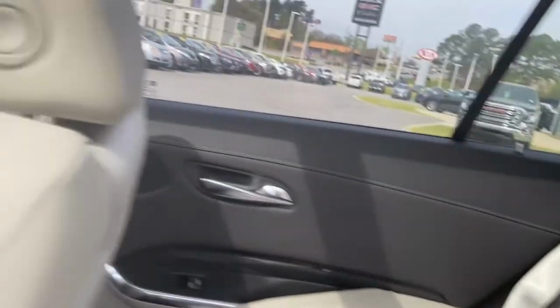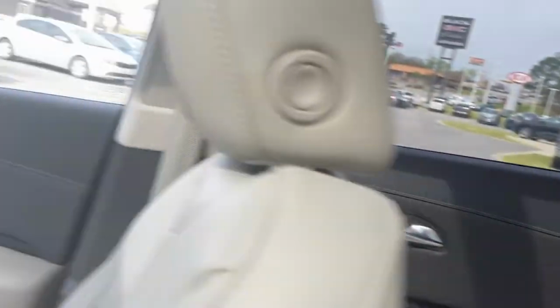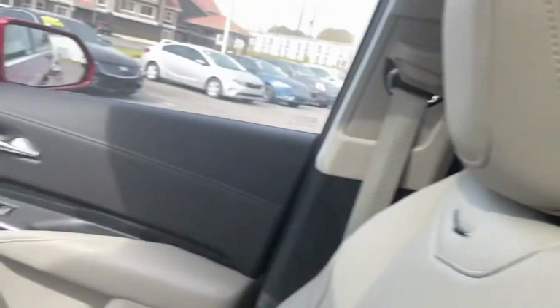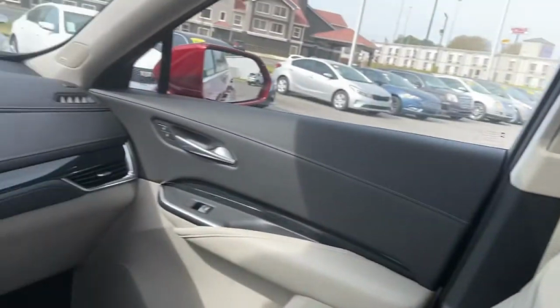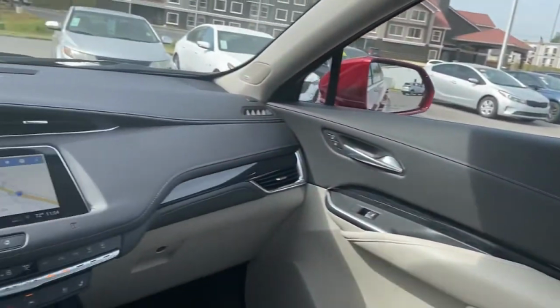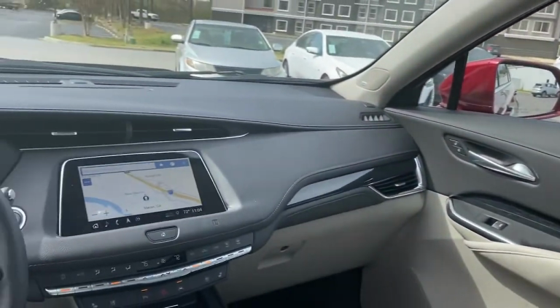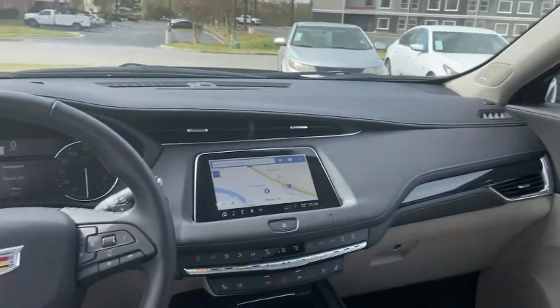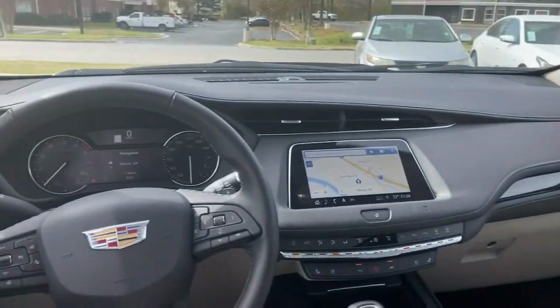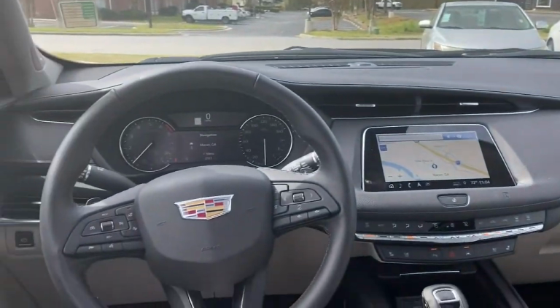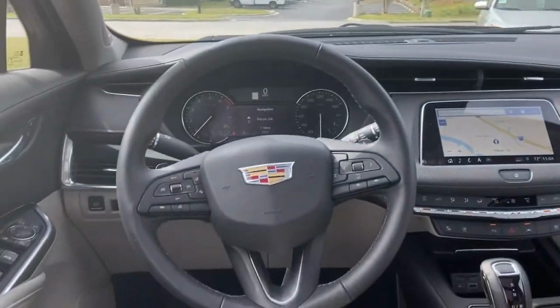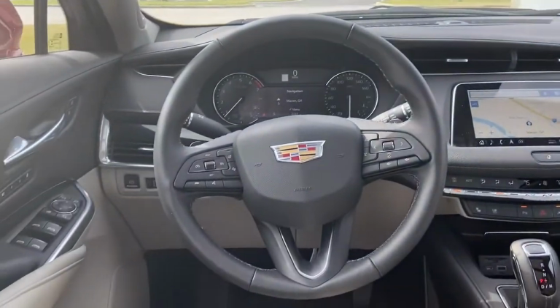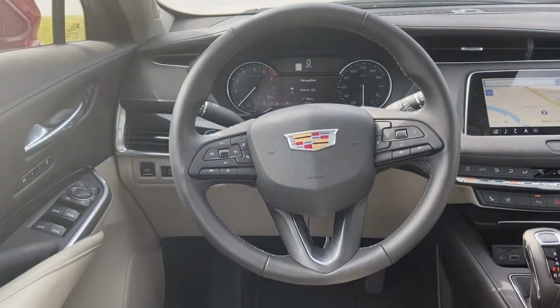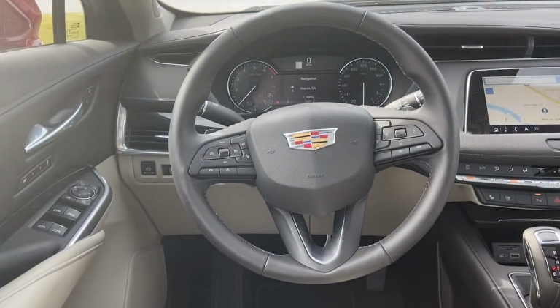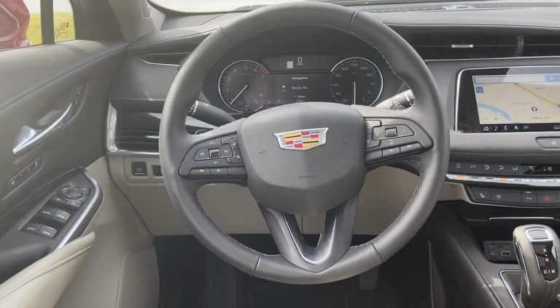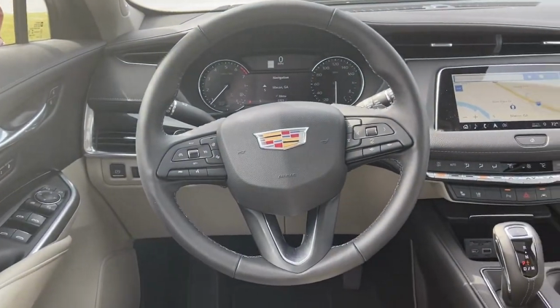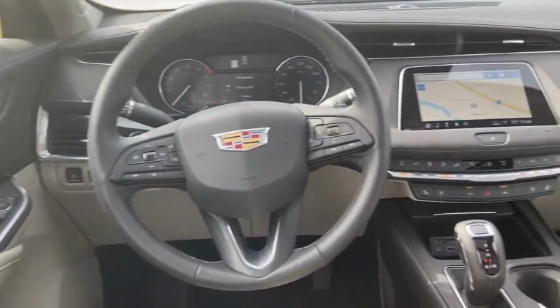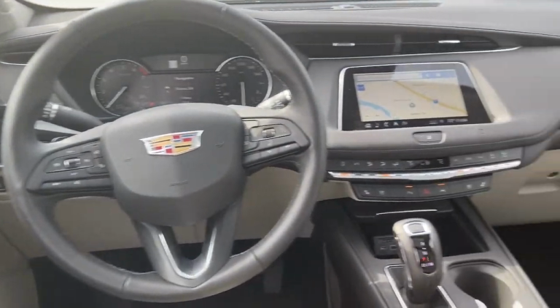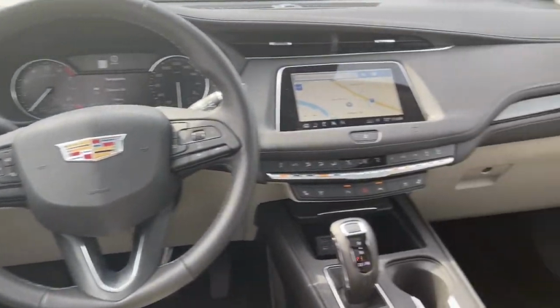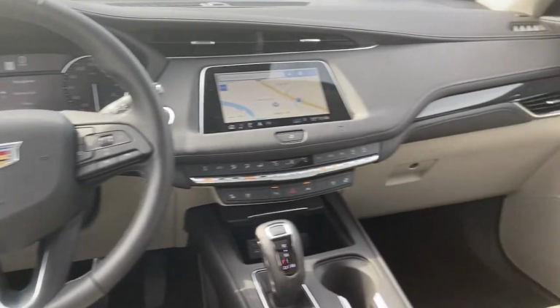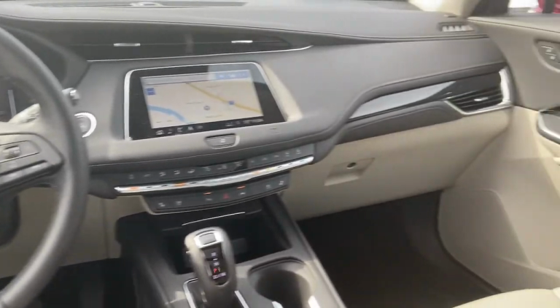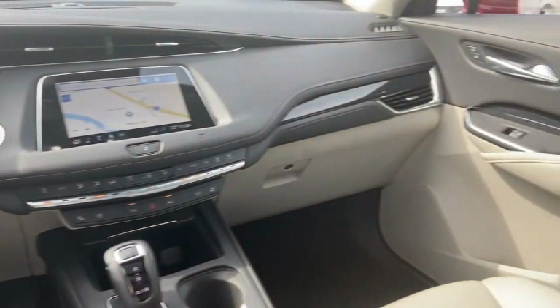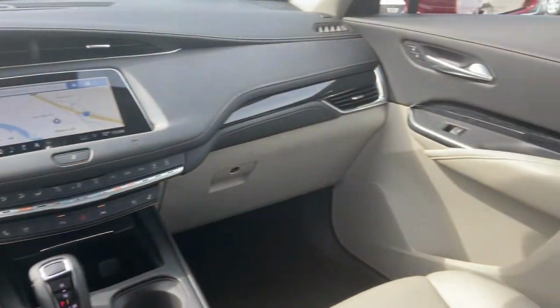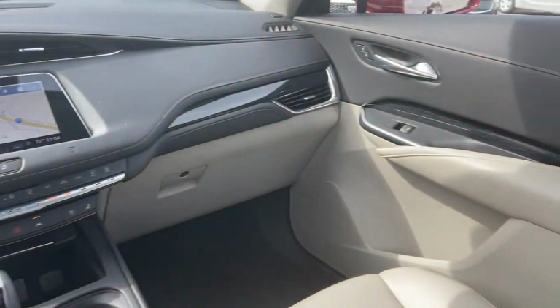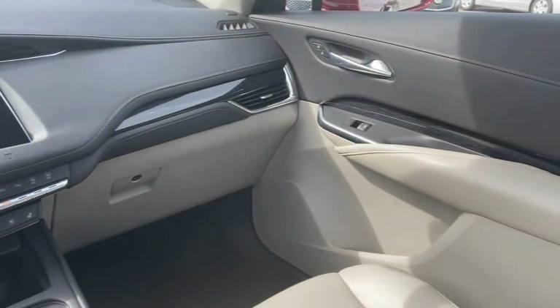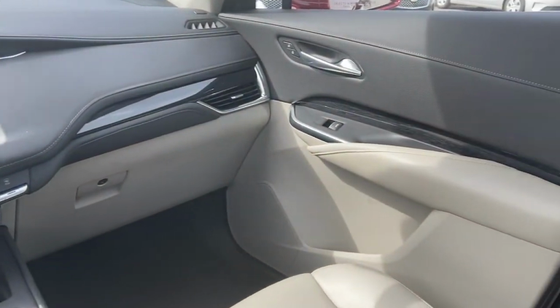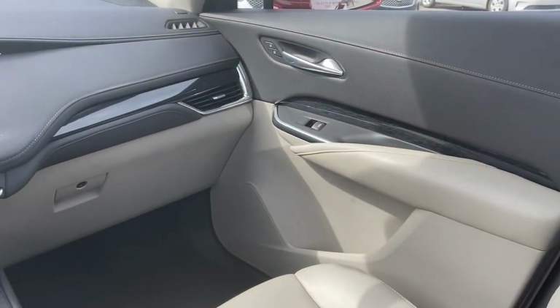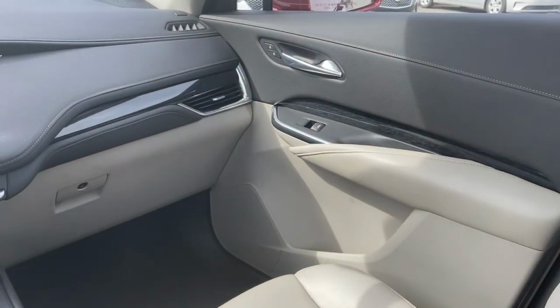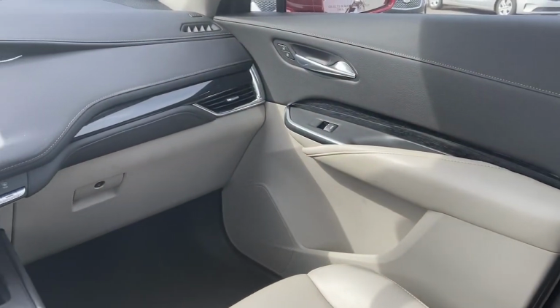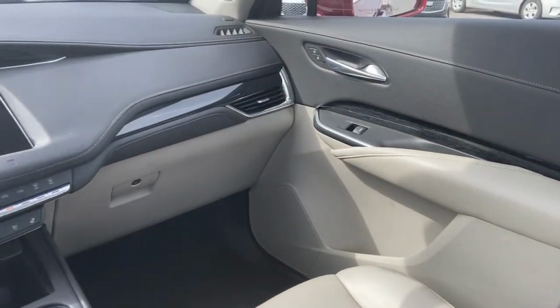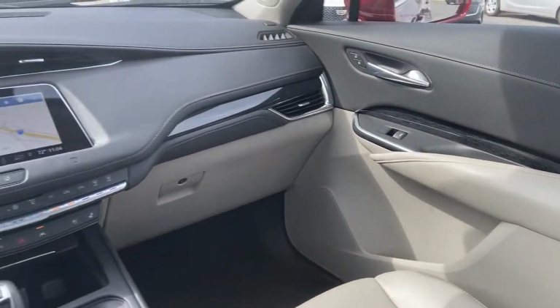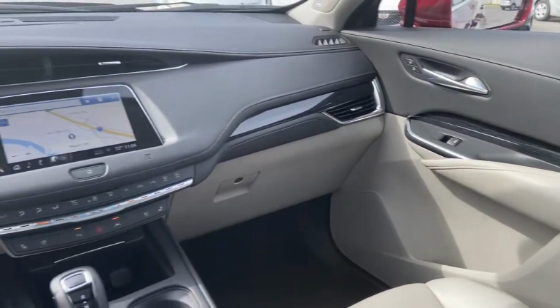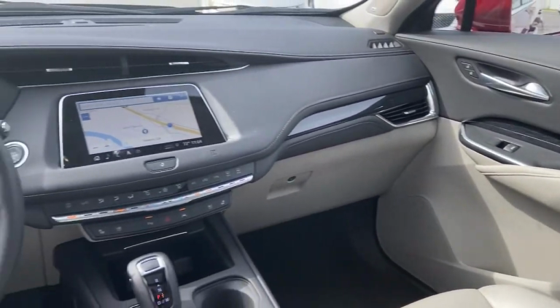You don't have to sacrifice luxury to get efficiency. Have it all in the XT4 crossover.